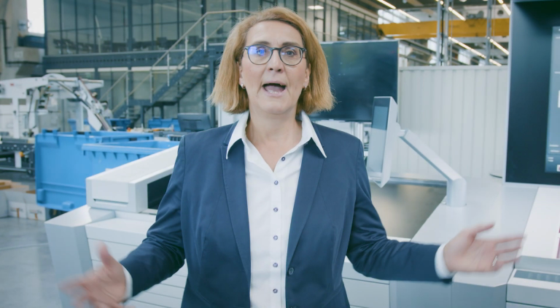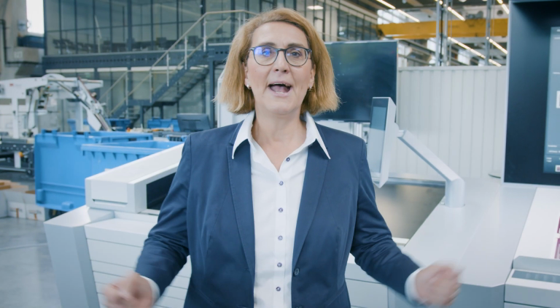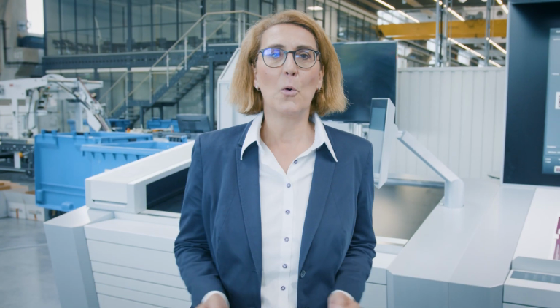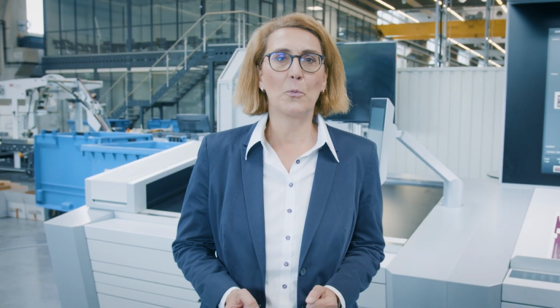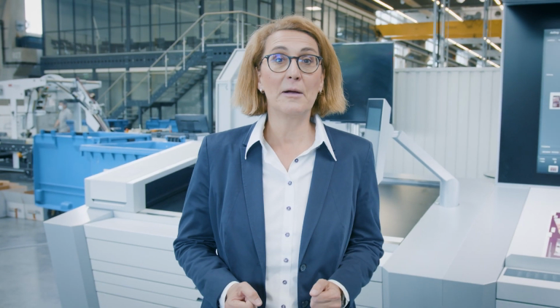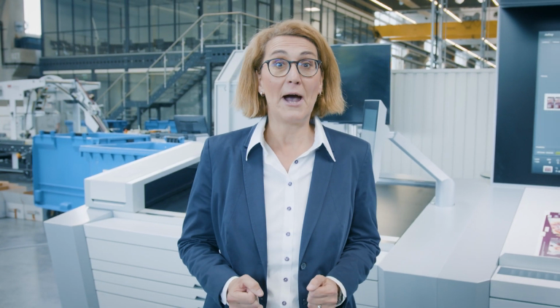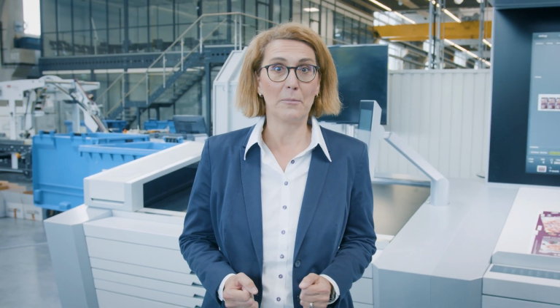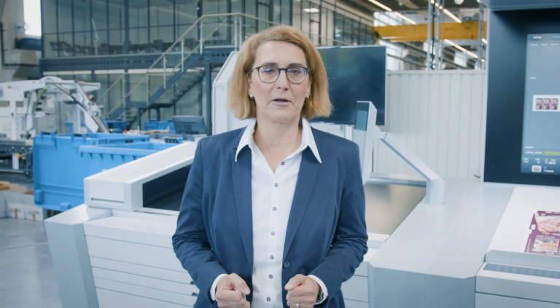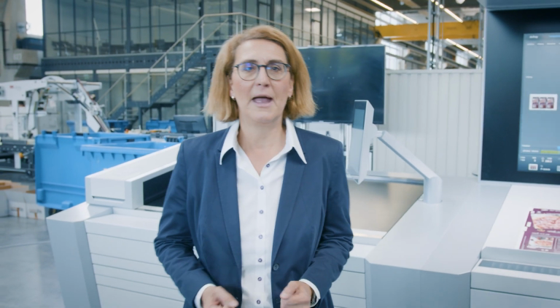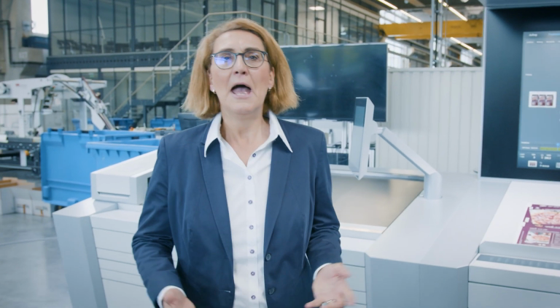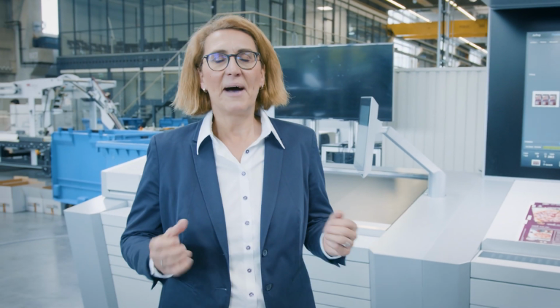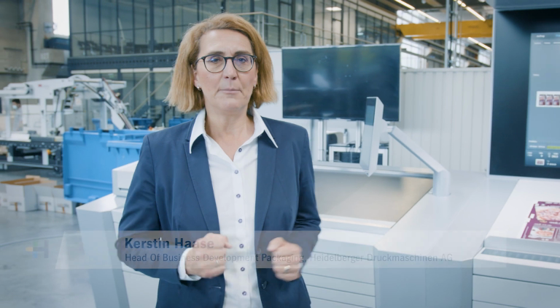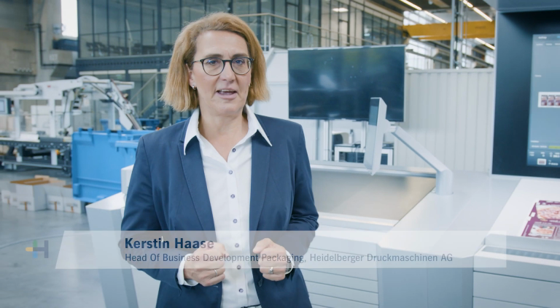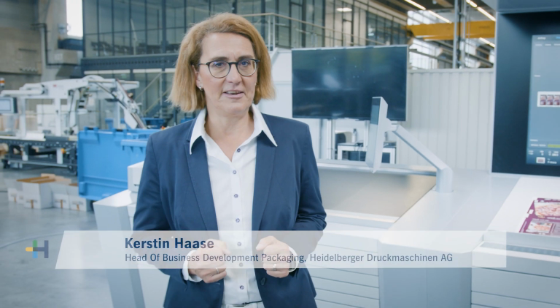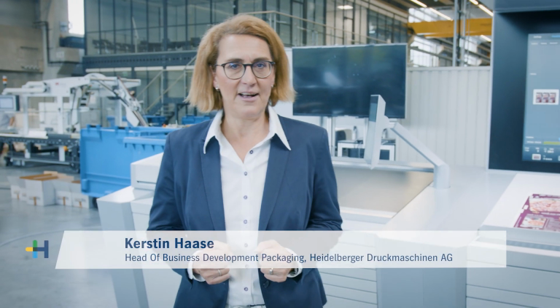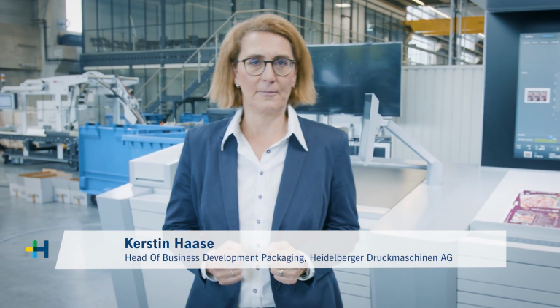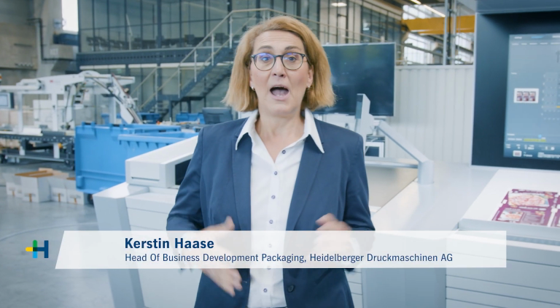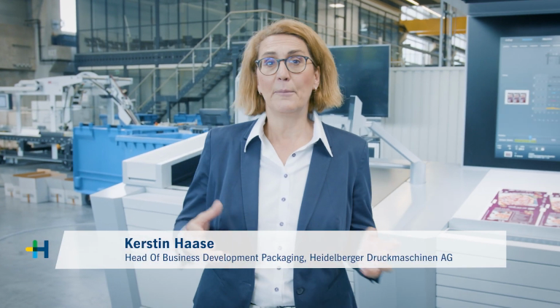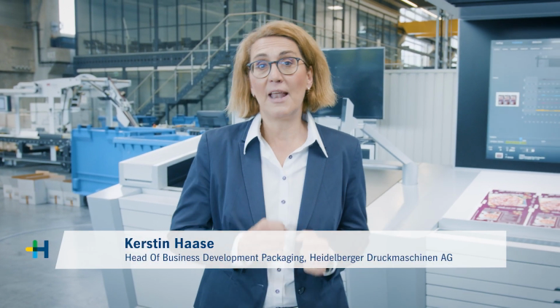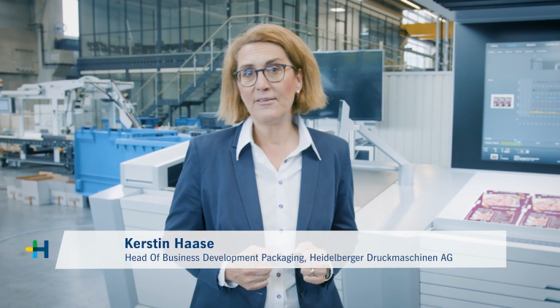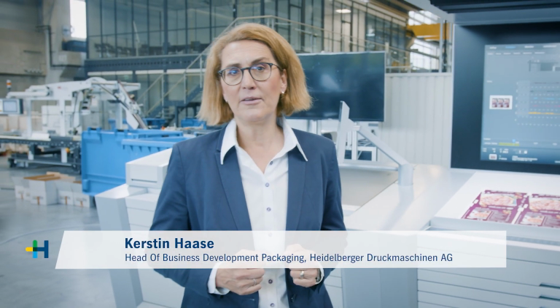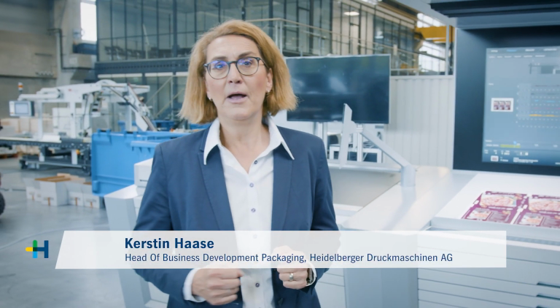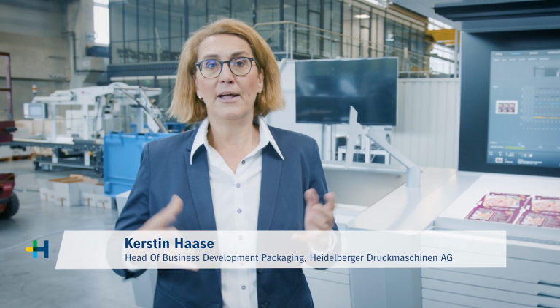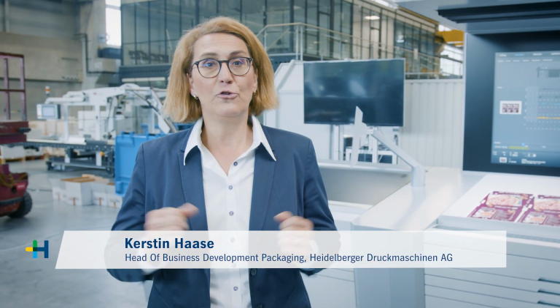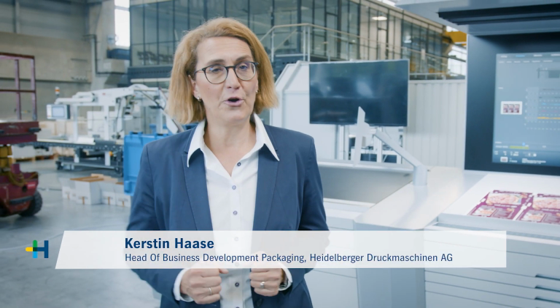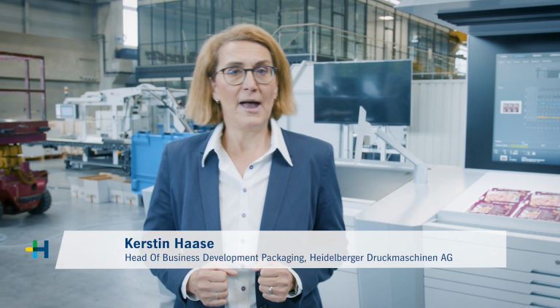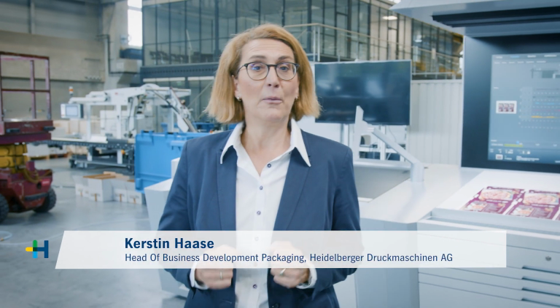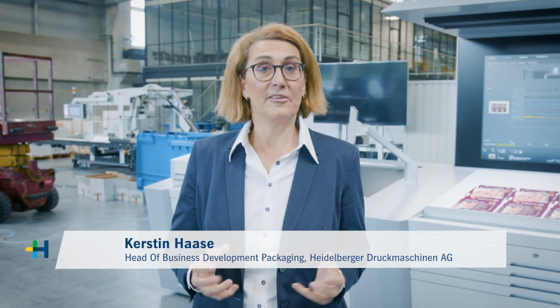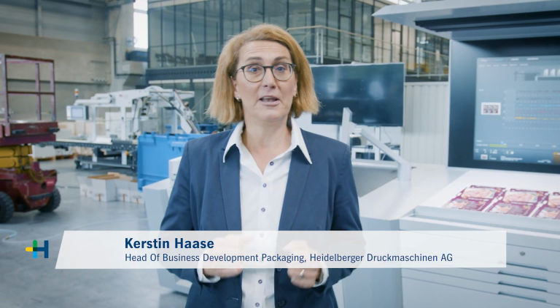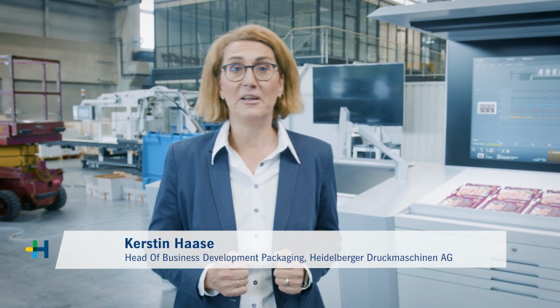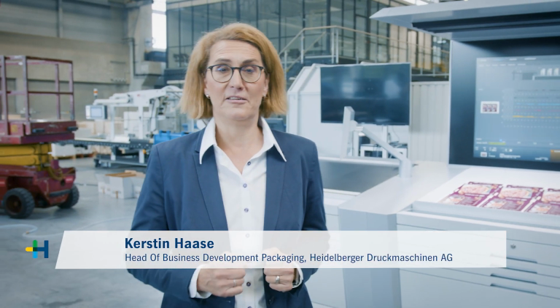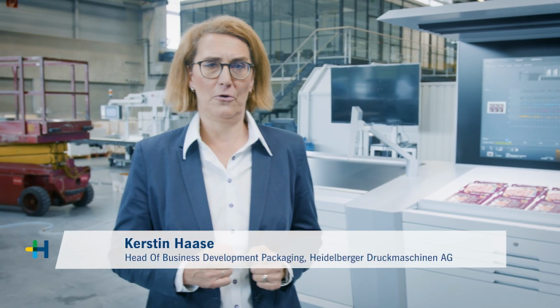Hello and welcome to Heidelberg. My name is Kerstin Hase. I'm delighted that you joined our sustainability talk.